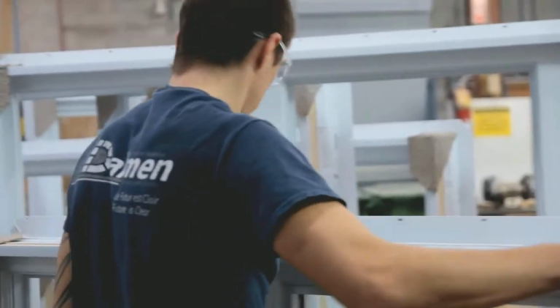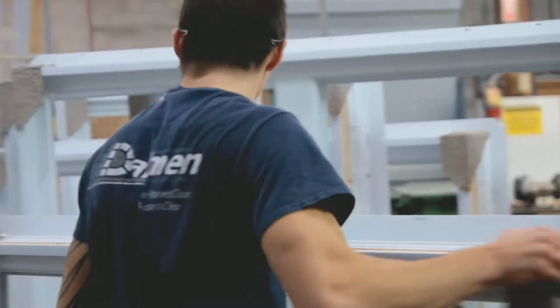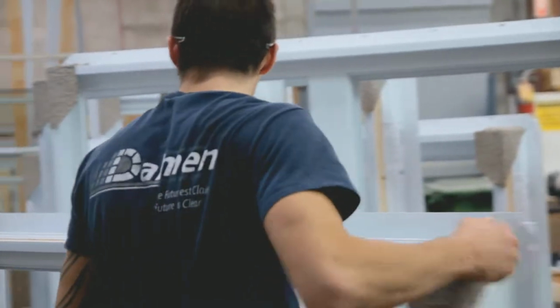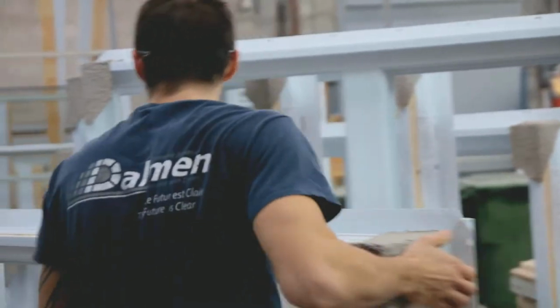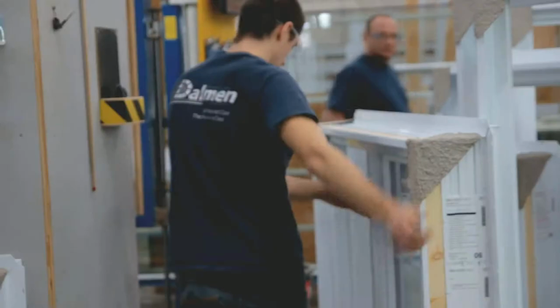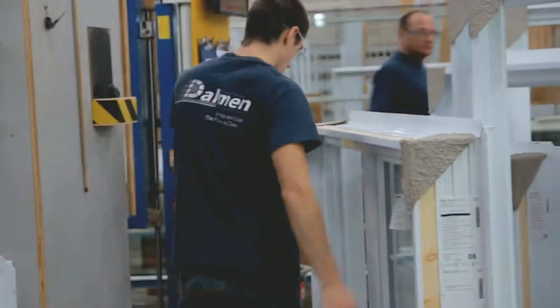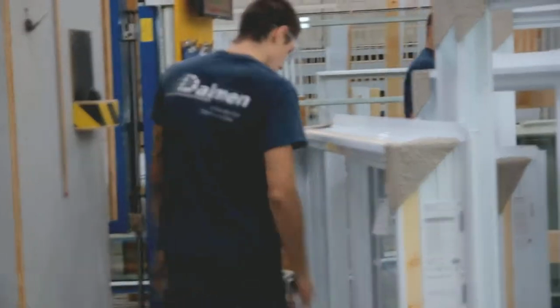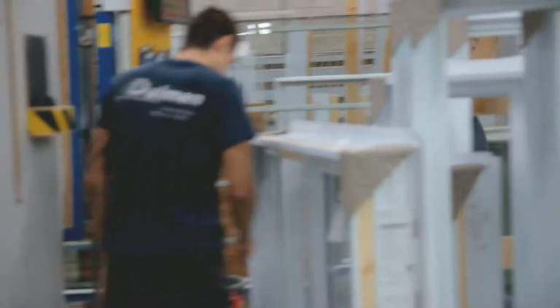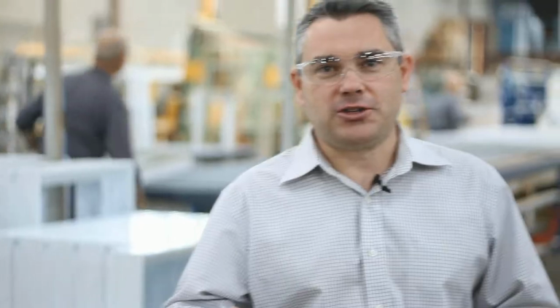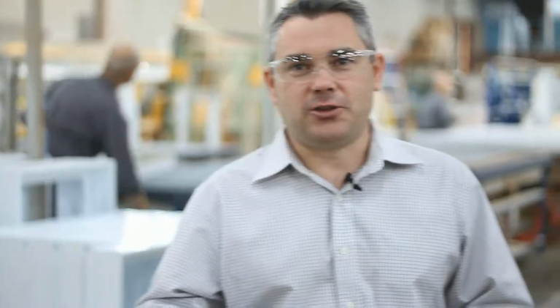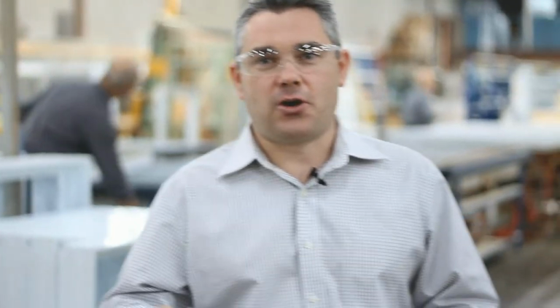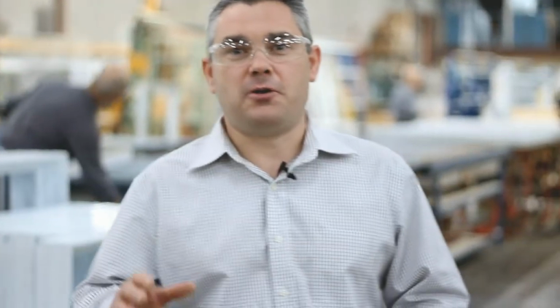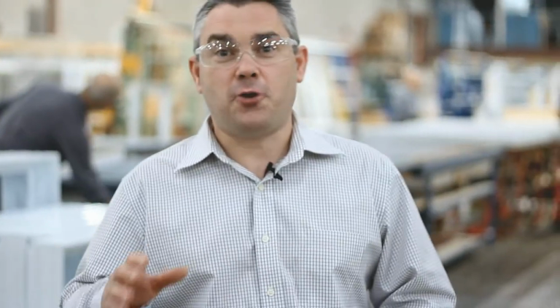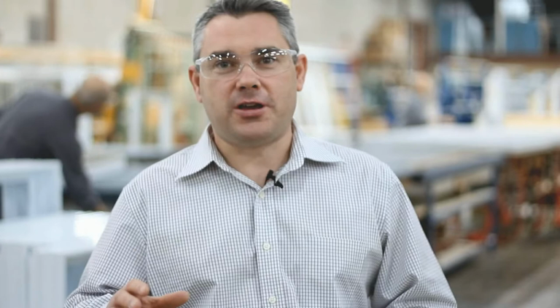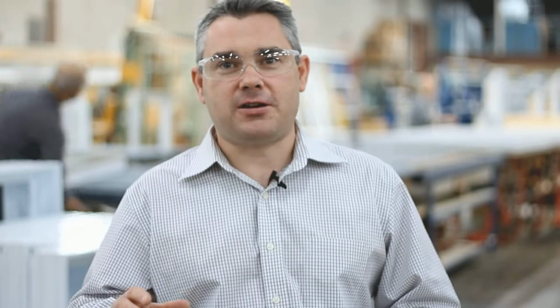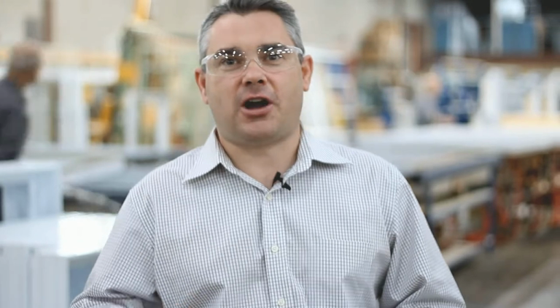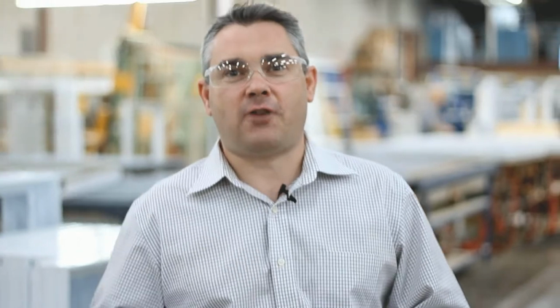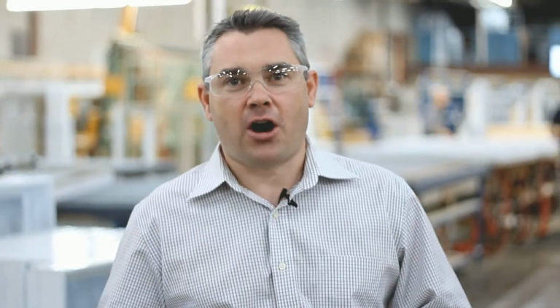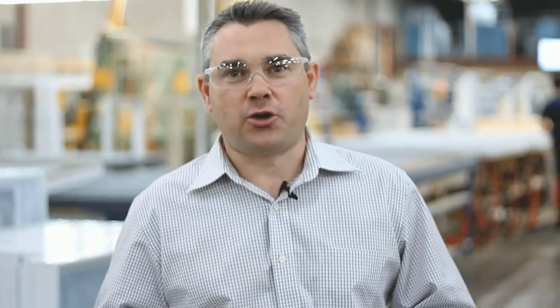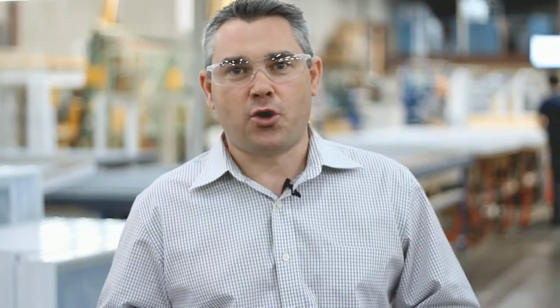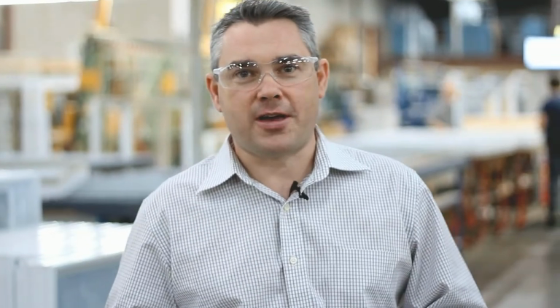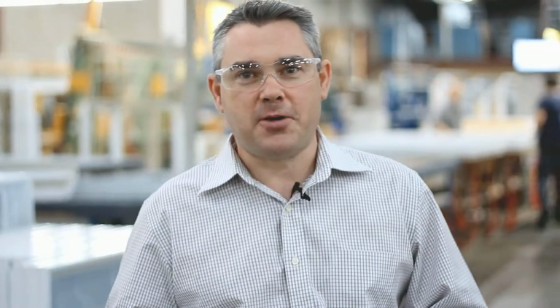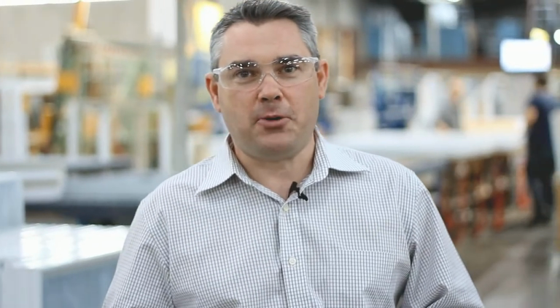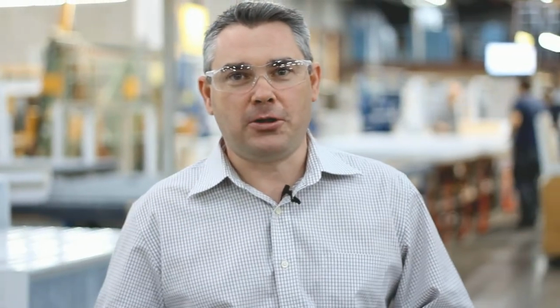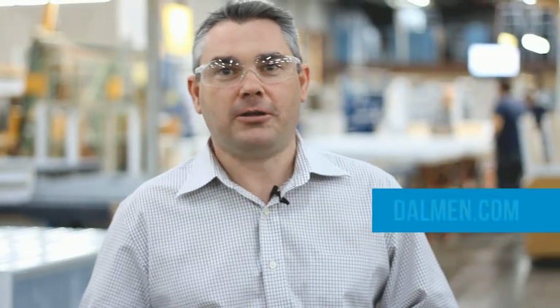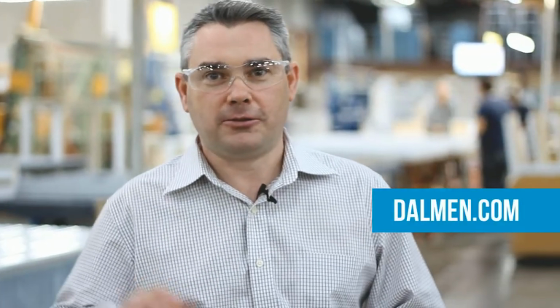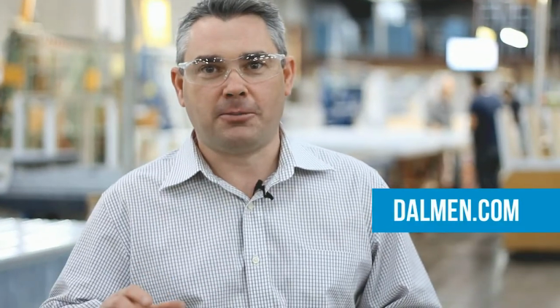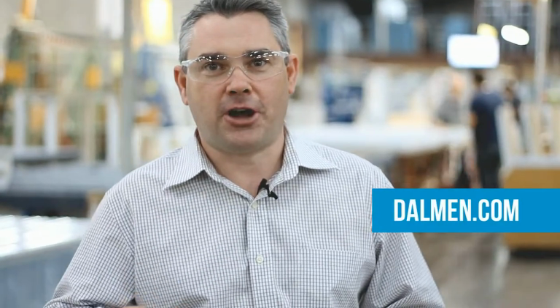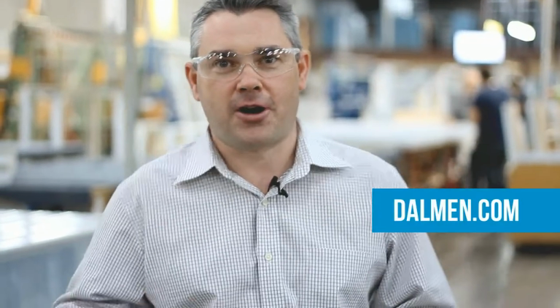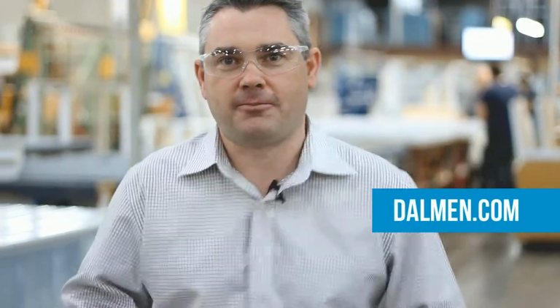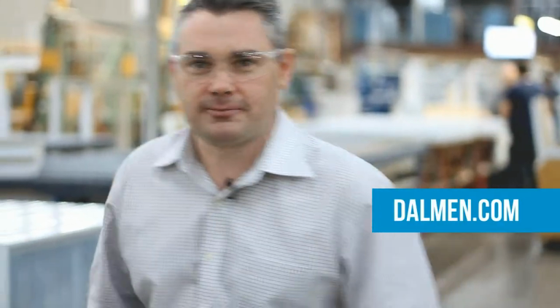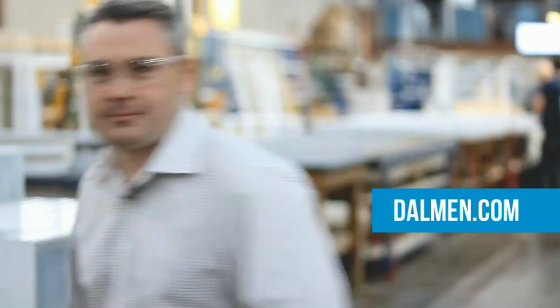This is Dolman Windows and Door. 40 years of hard working people. Dolman.com